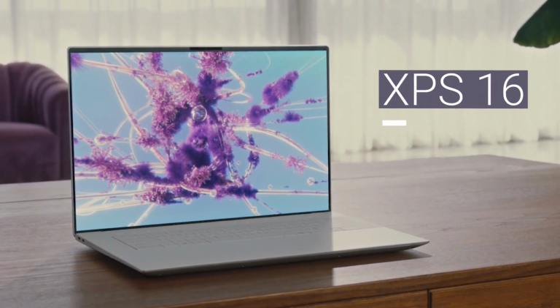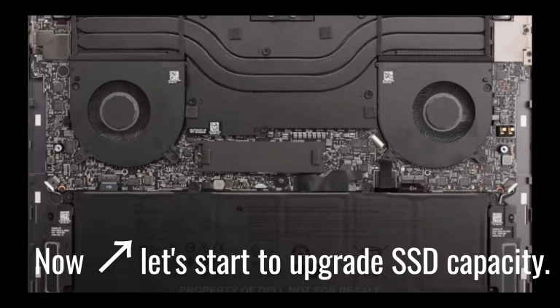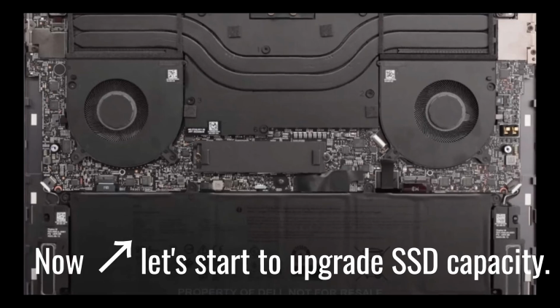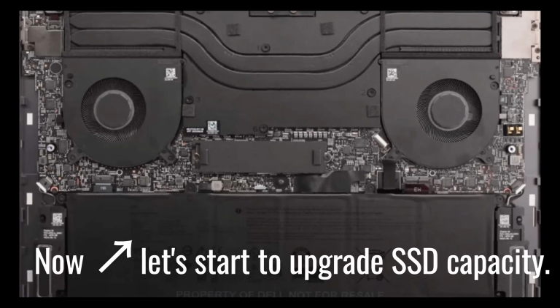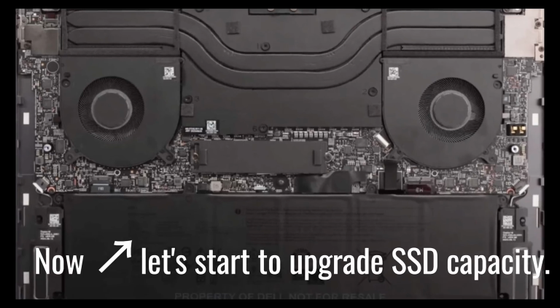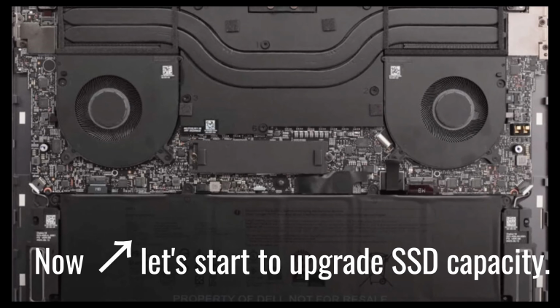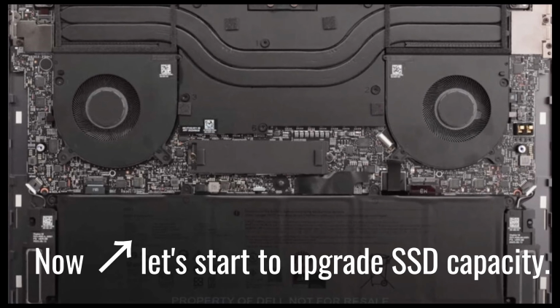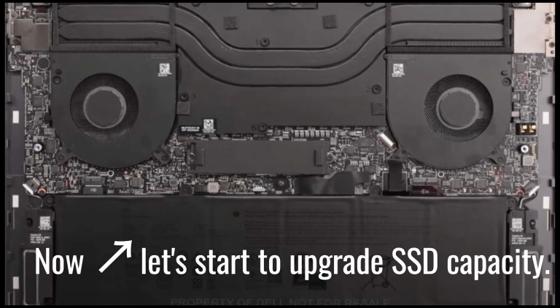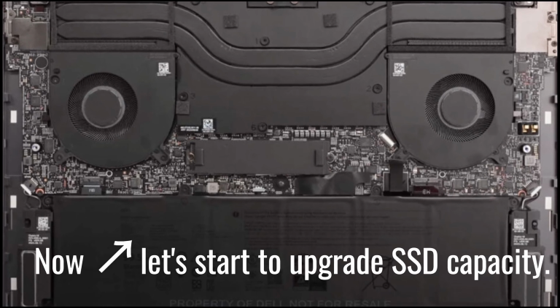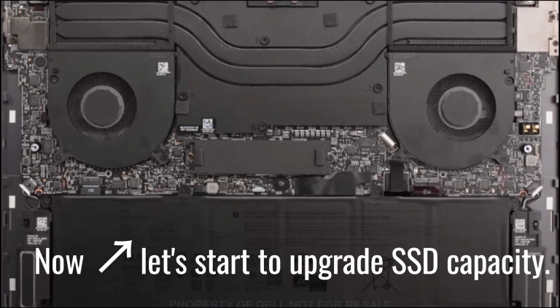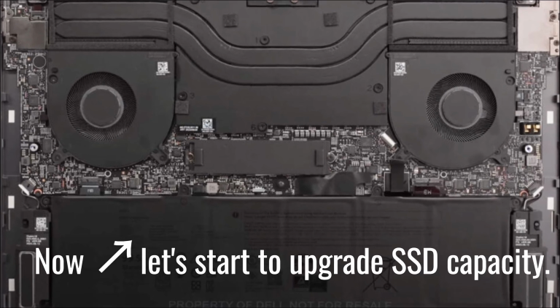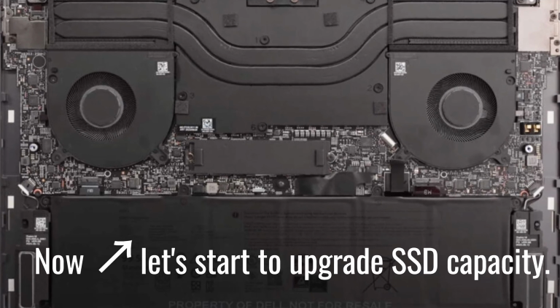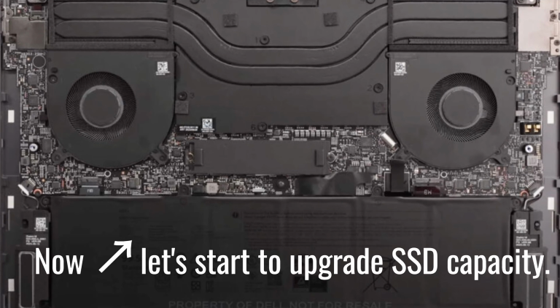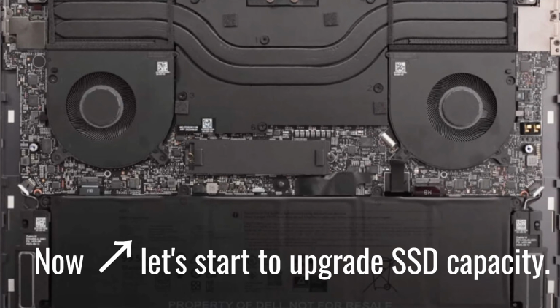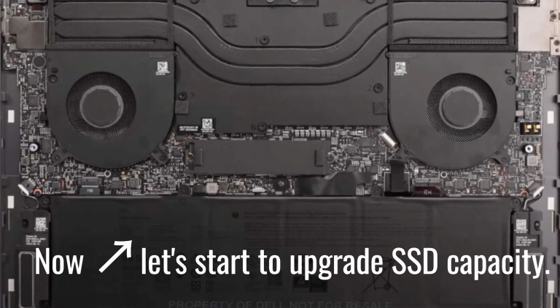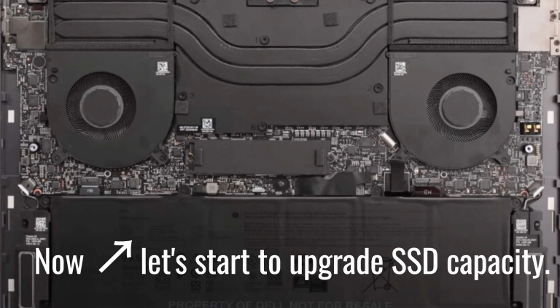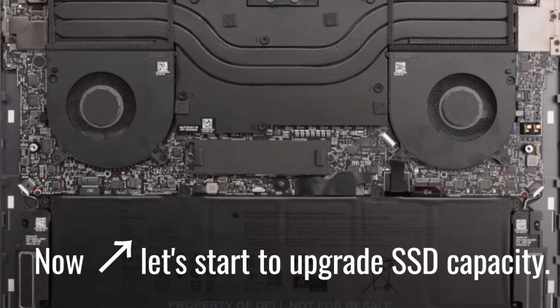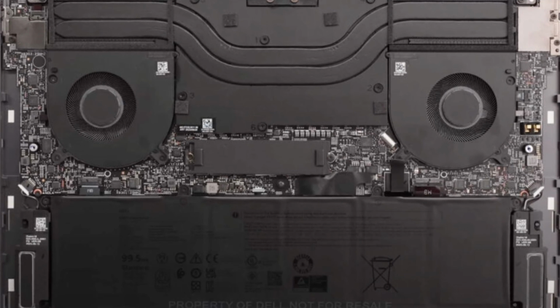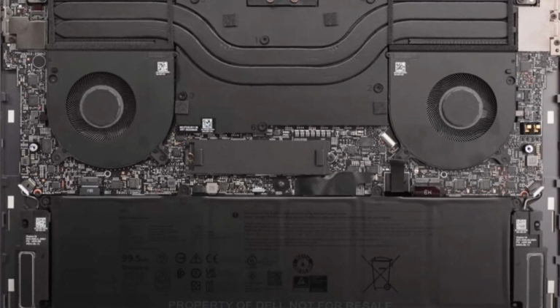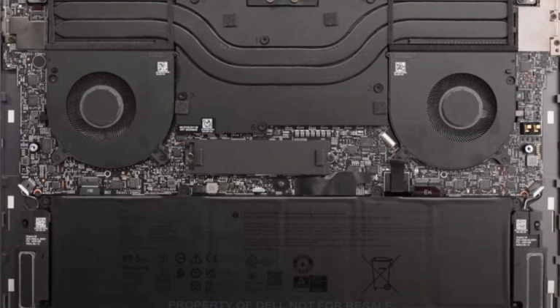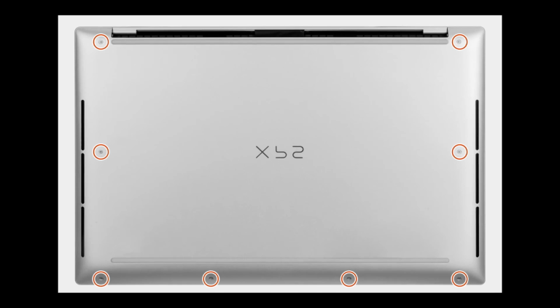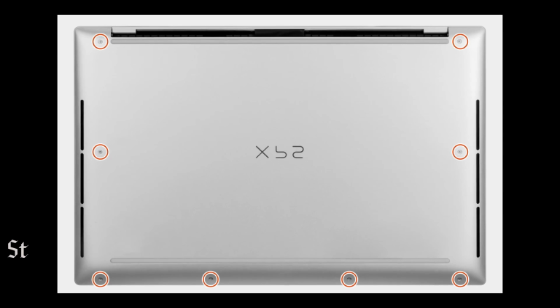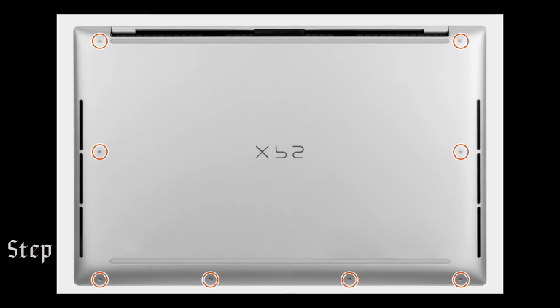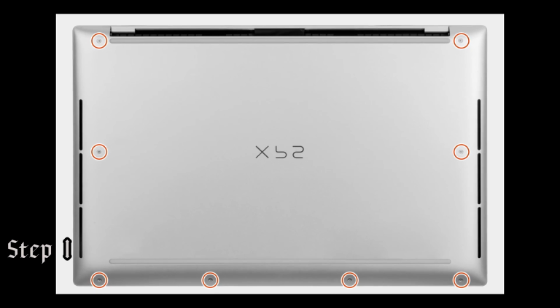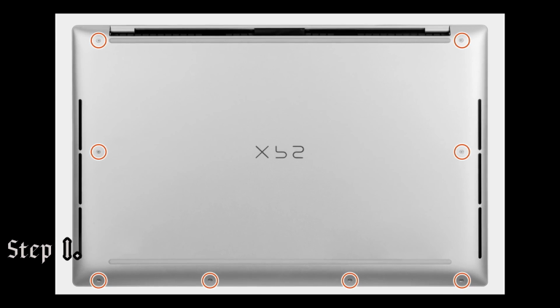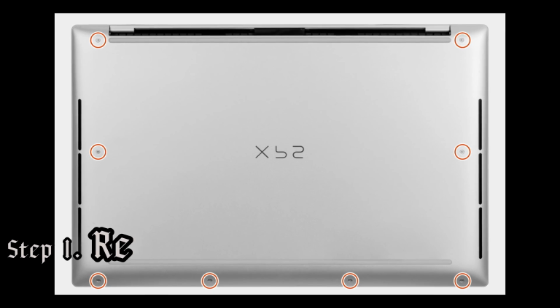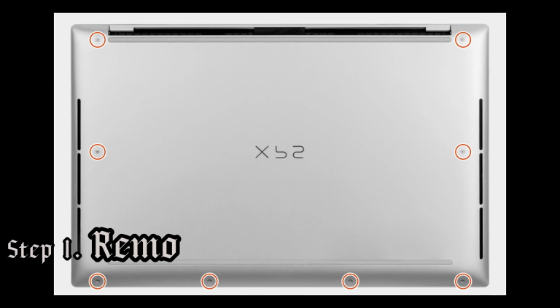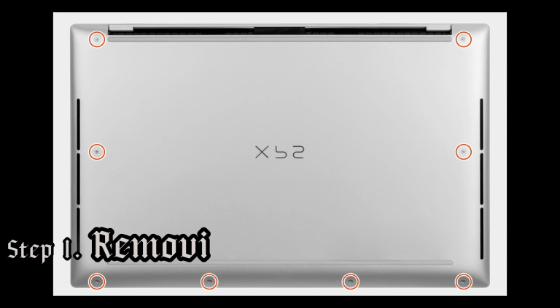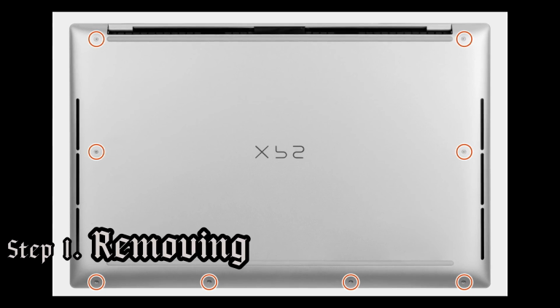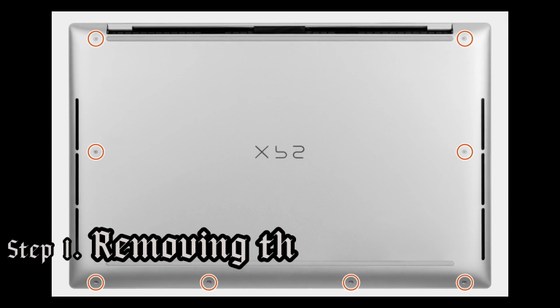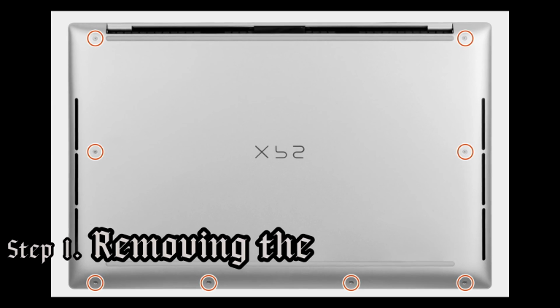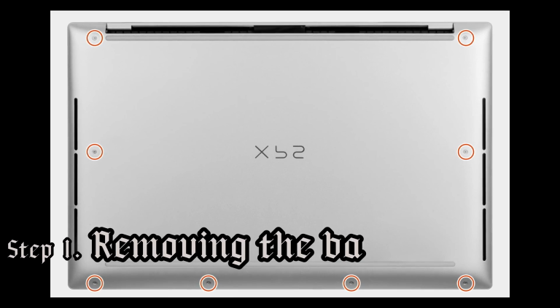Now let's start to upgrade our SSD capacity. Step 1: Removing the base cover.